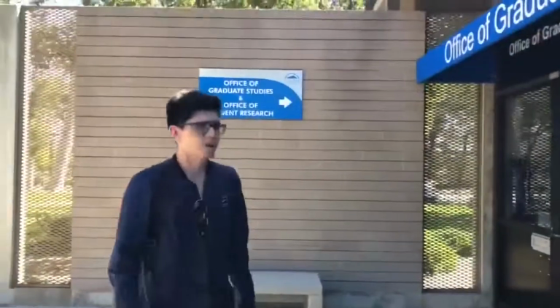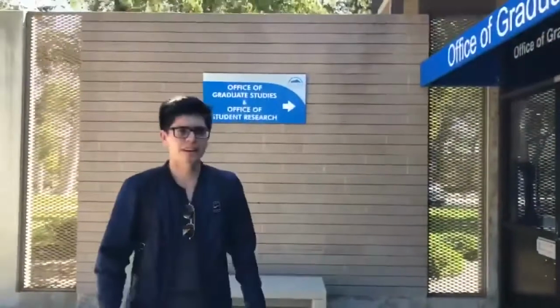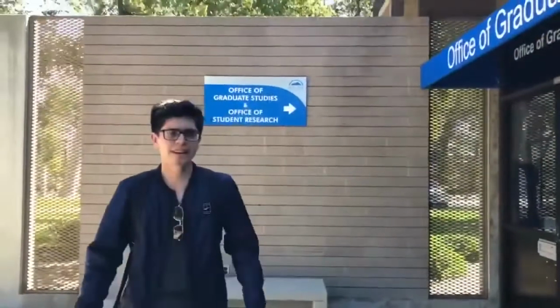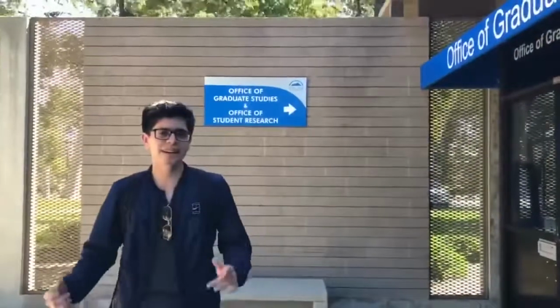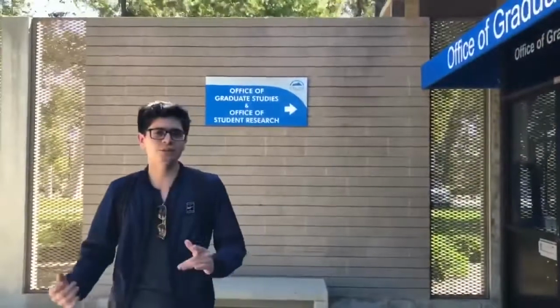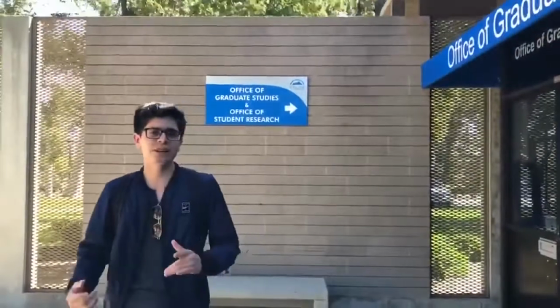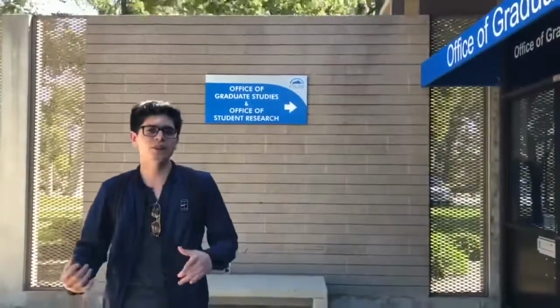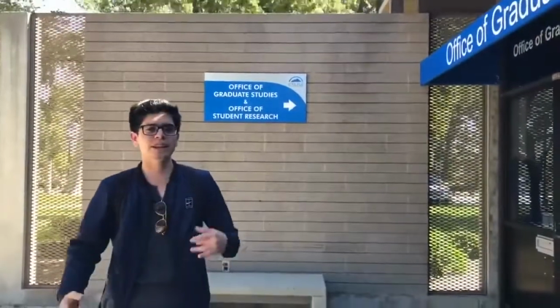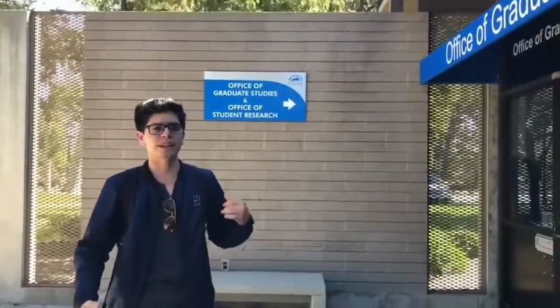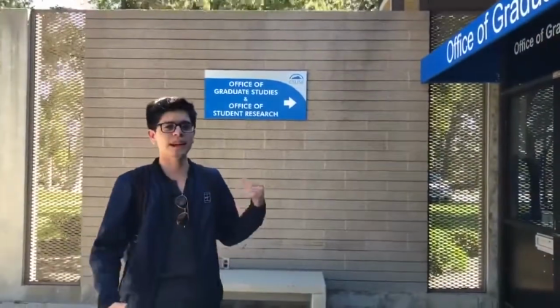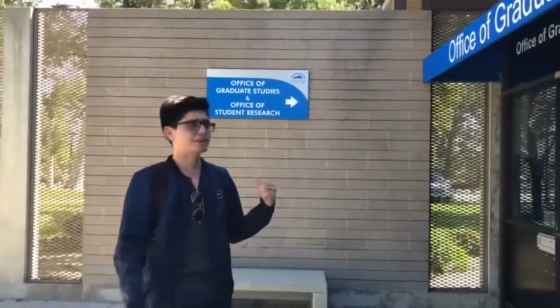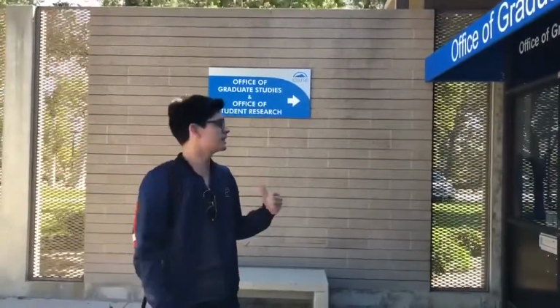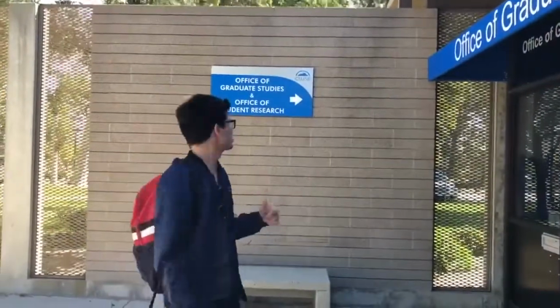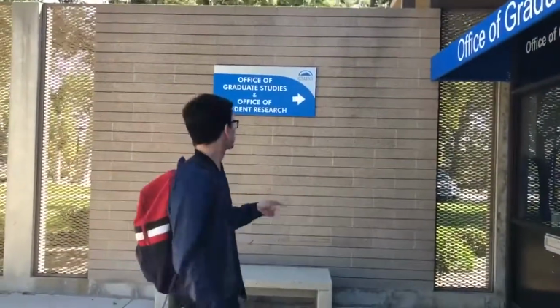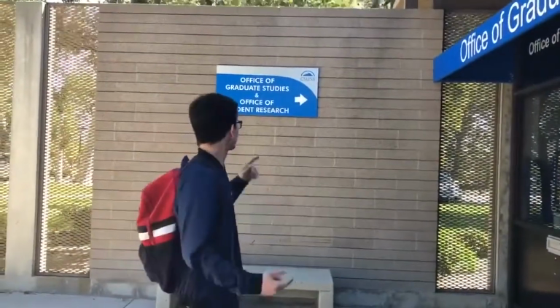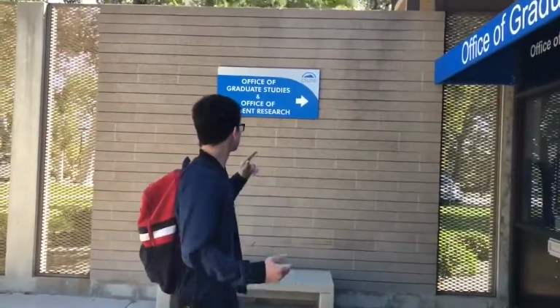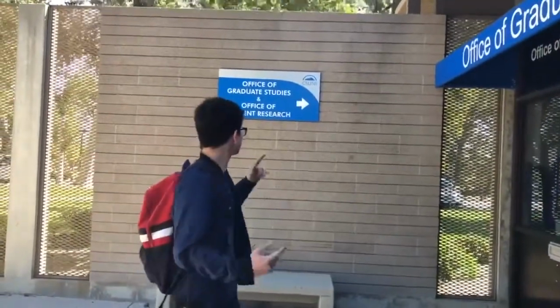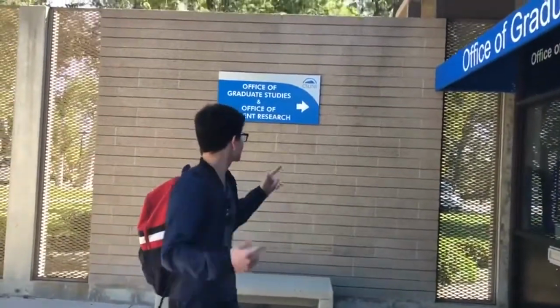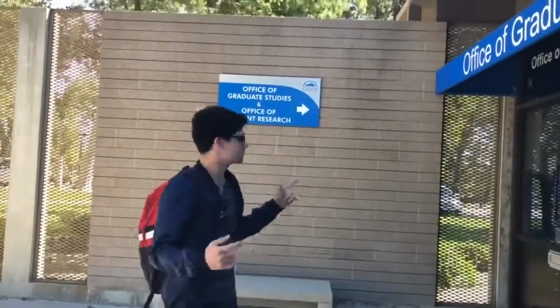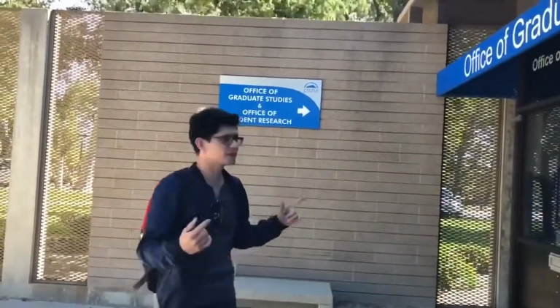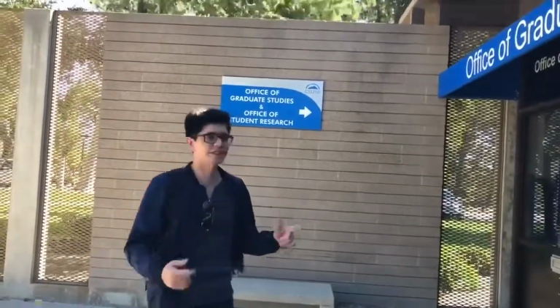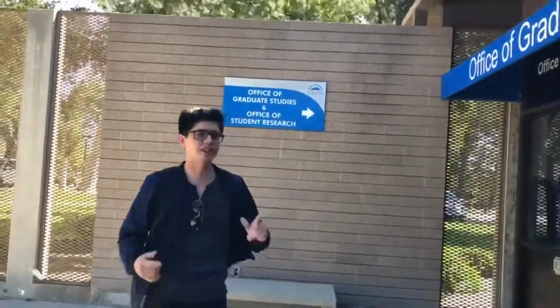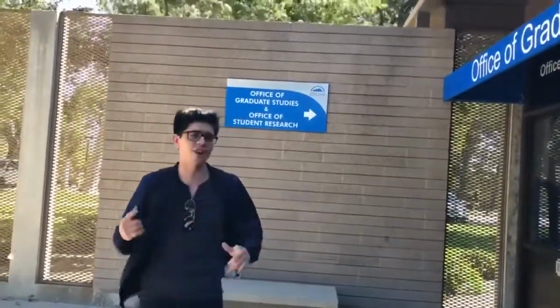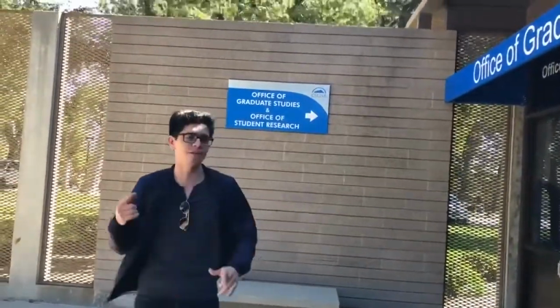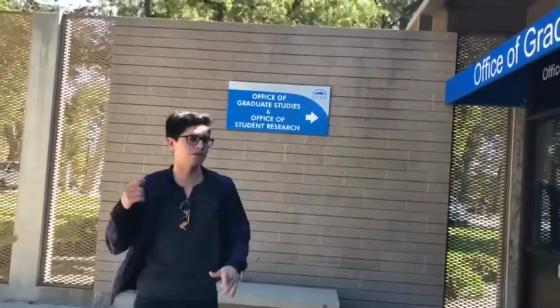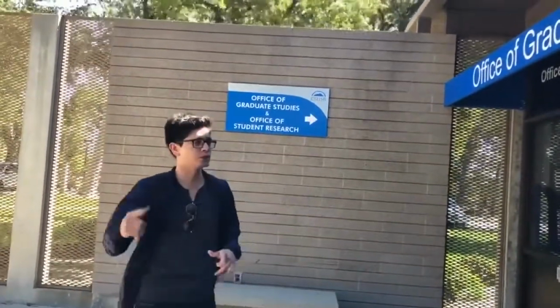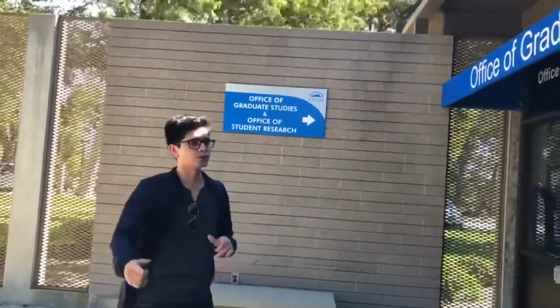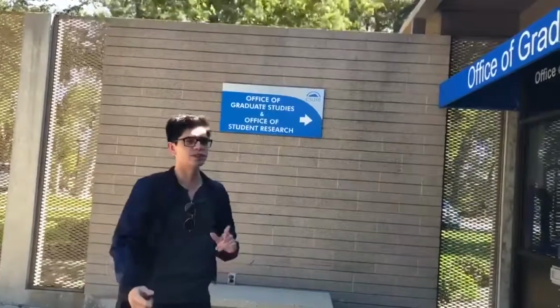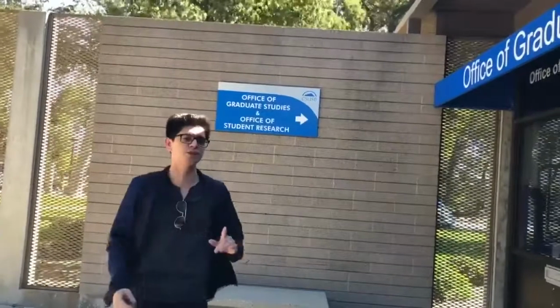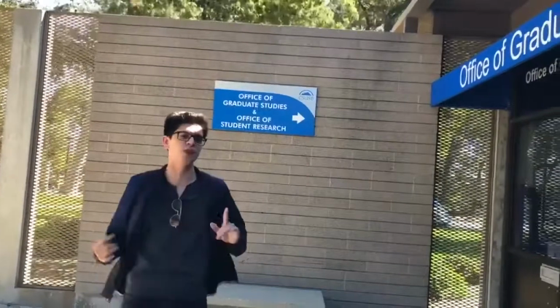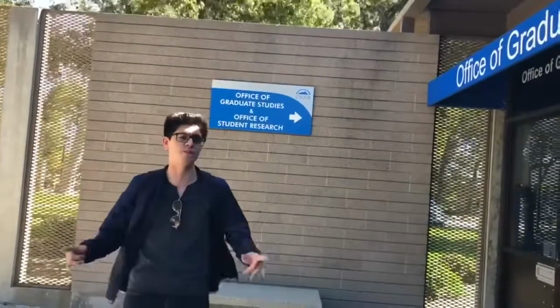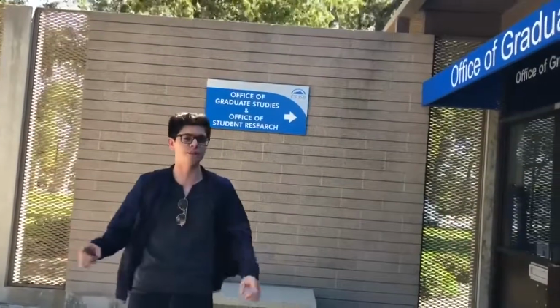Okay guys, we're going to go in now and see what the Office of Graduate Studies and Office of Research has to offer.